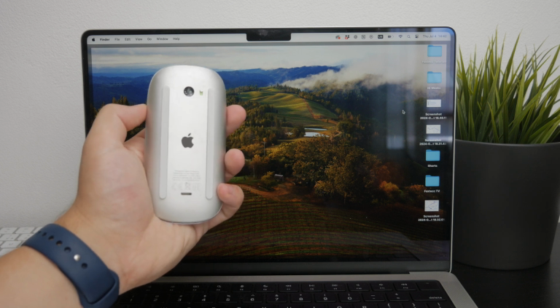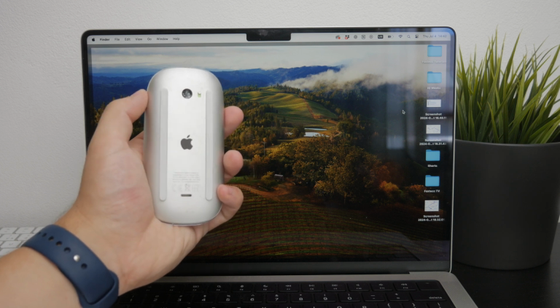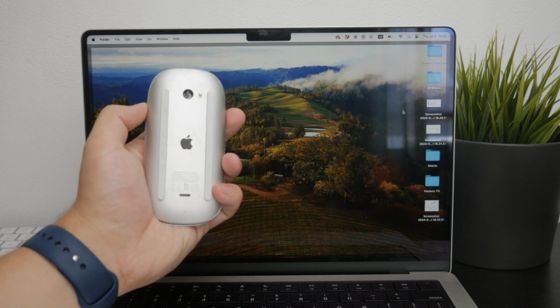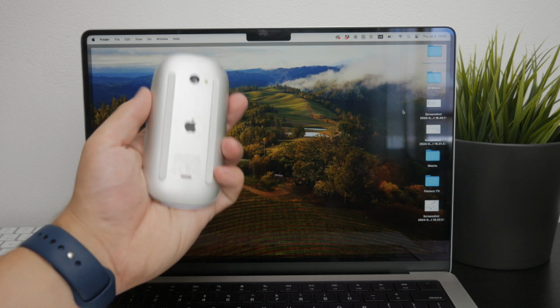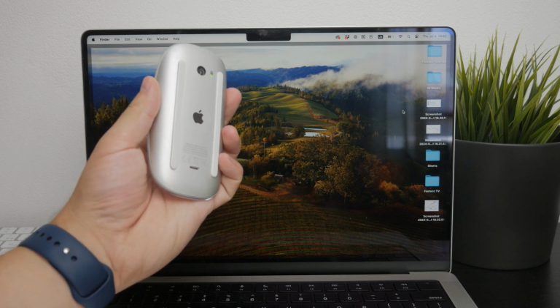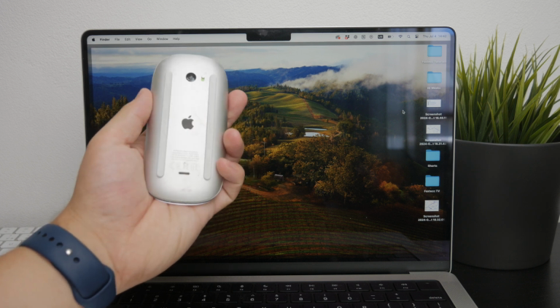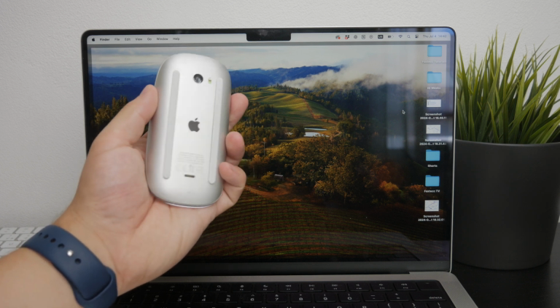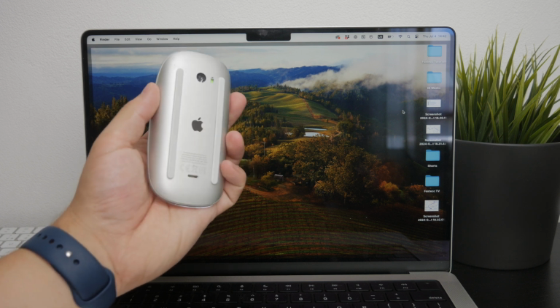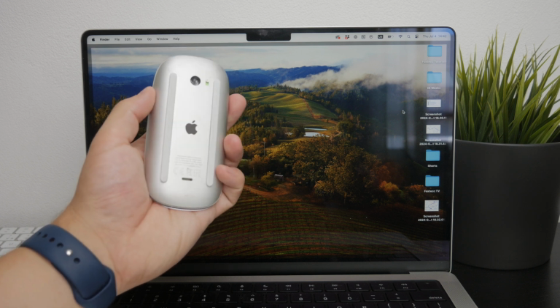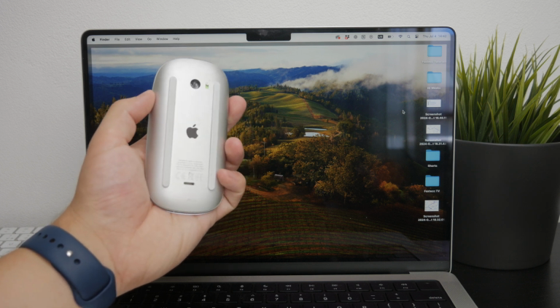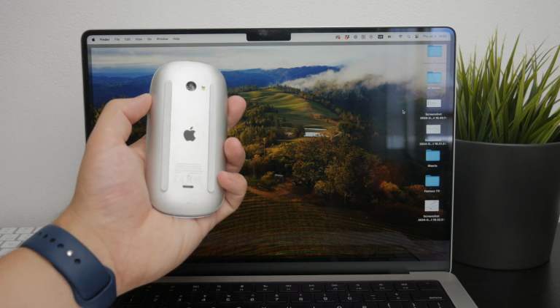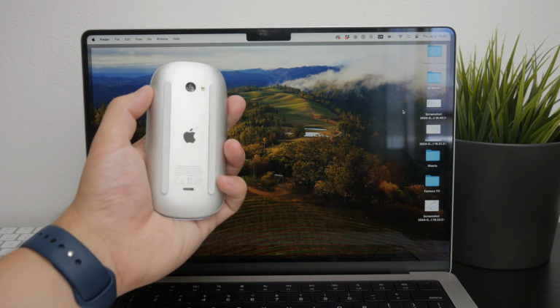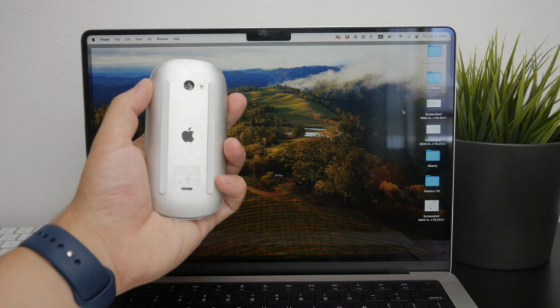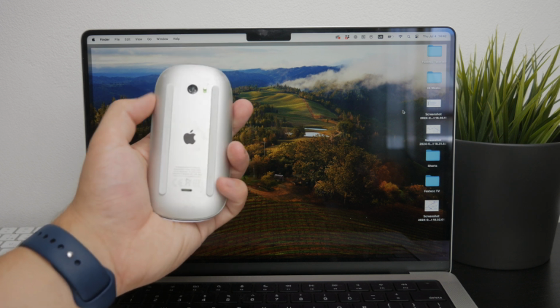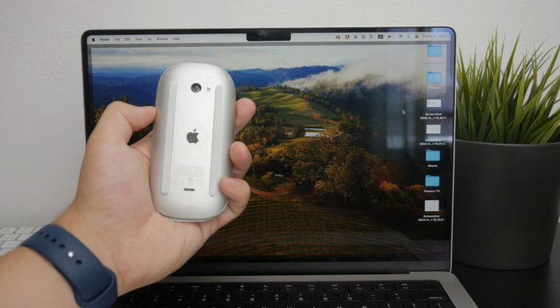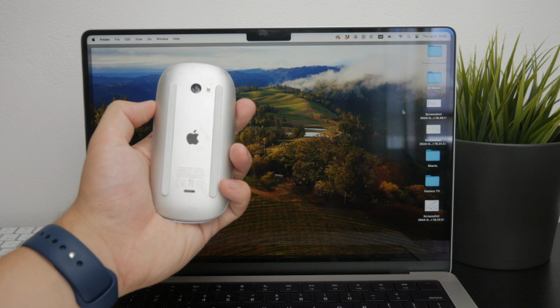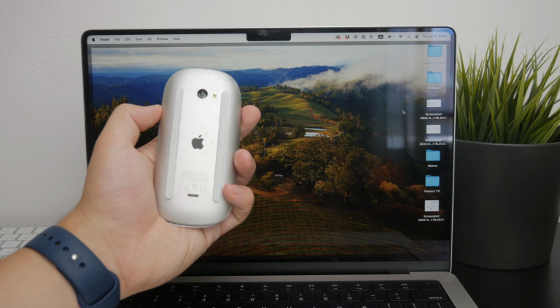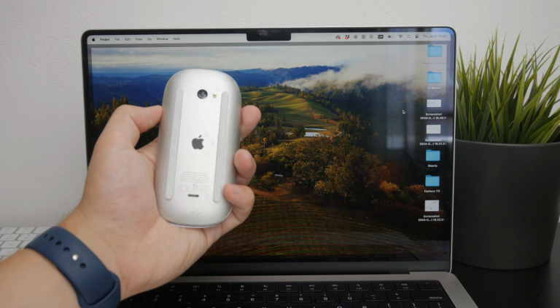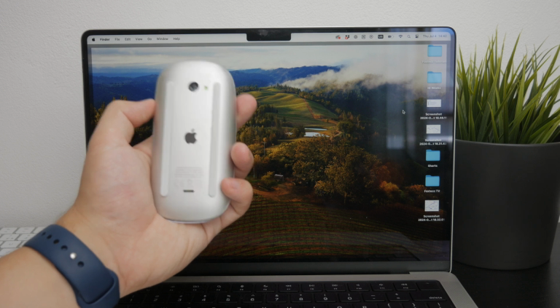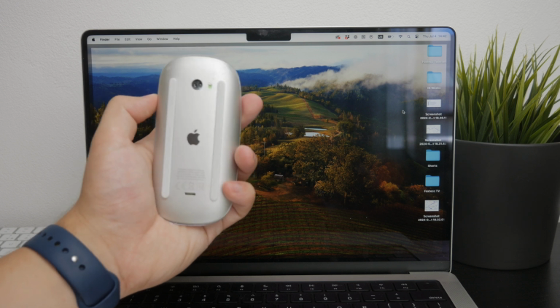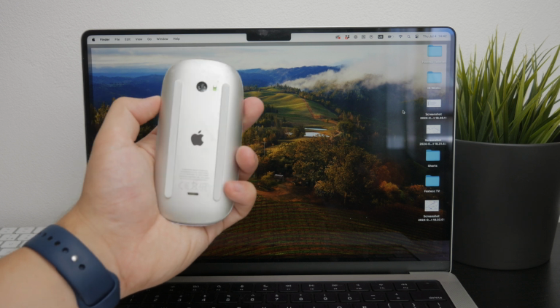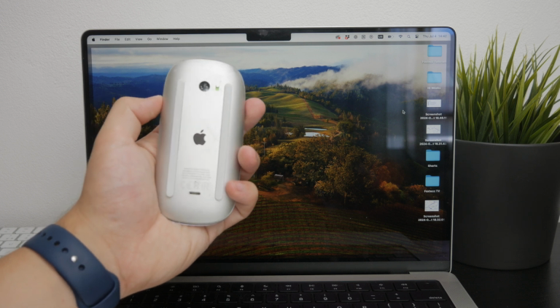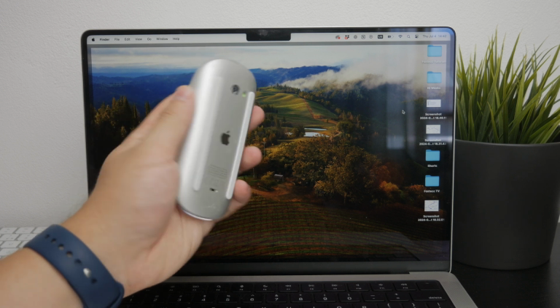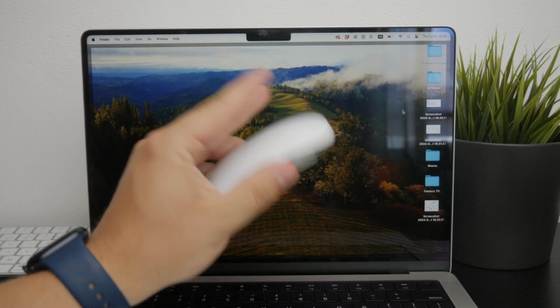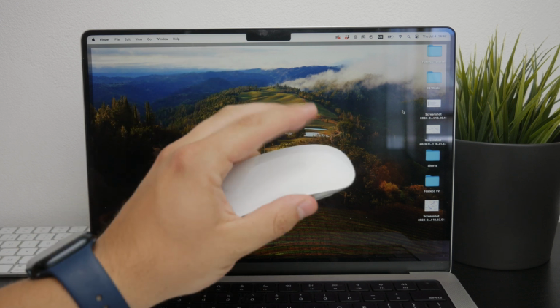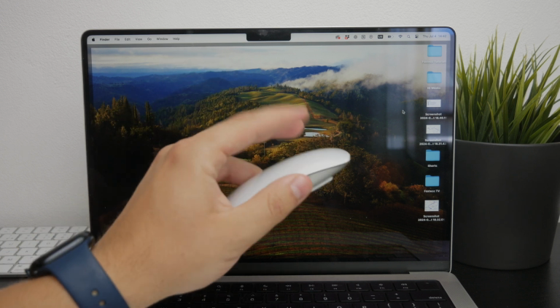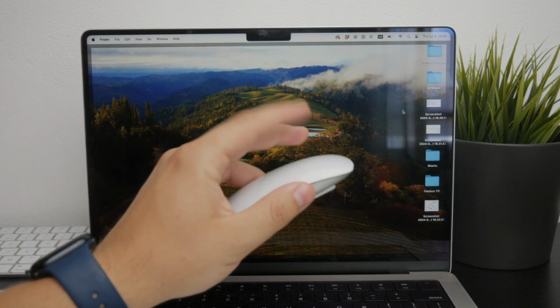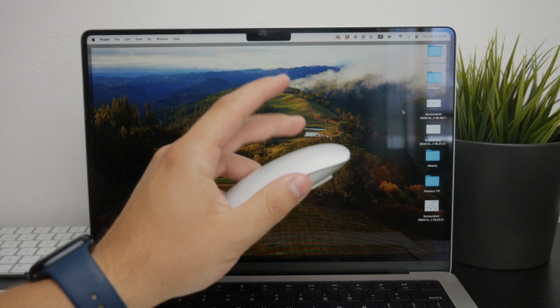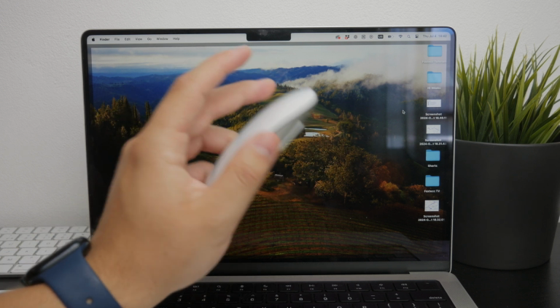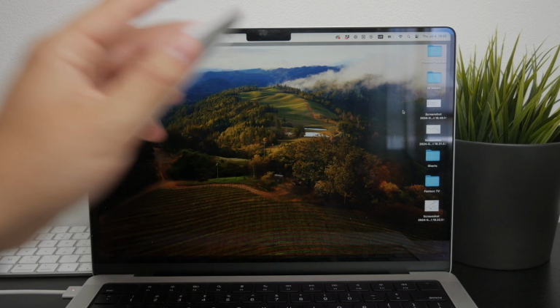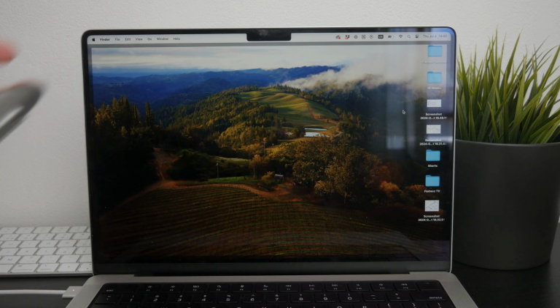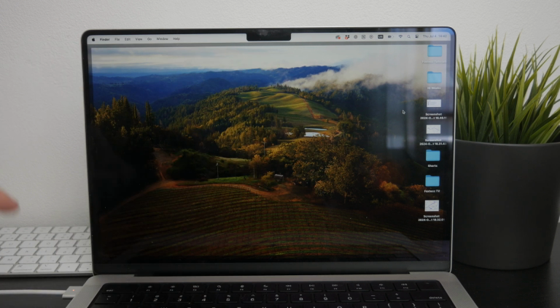Make sure this switch is set to on, and then start clicking around to see if the mouse reconnects automatically.